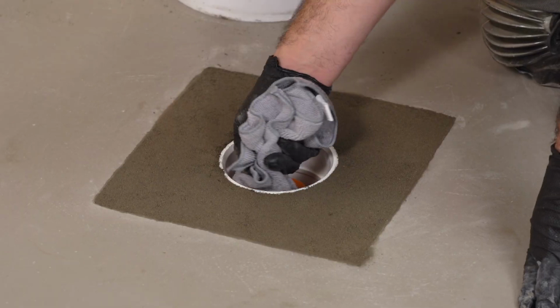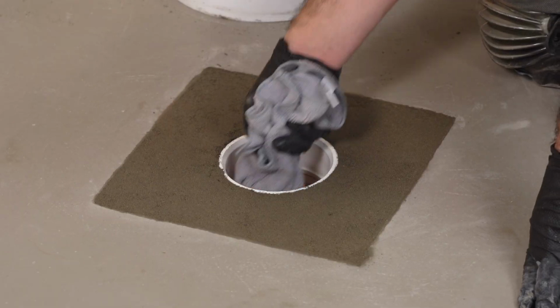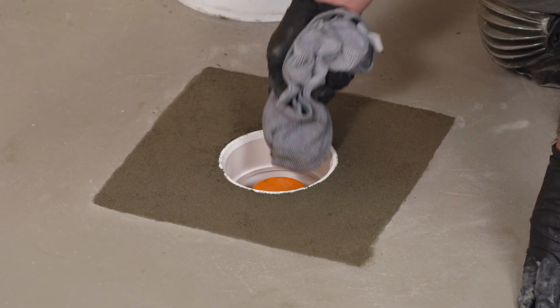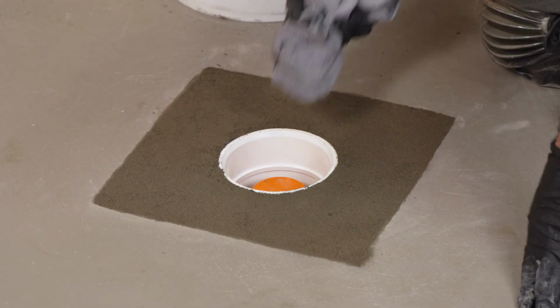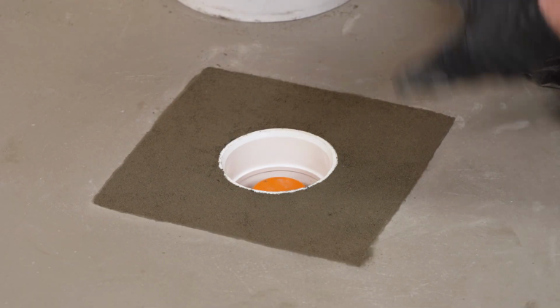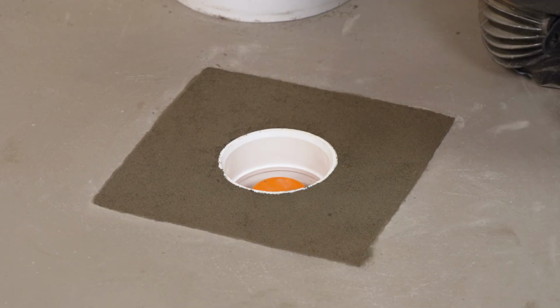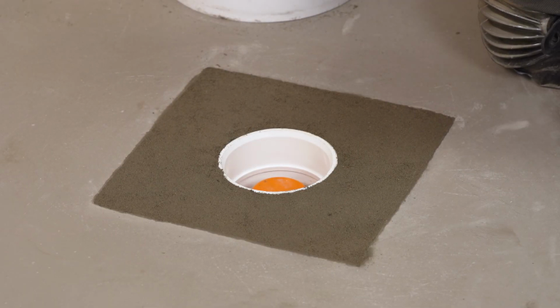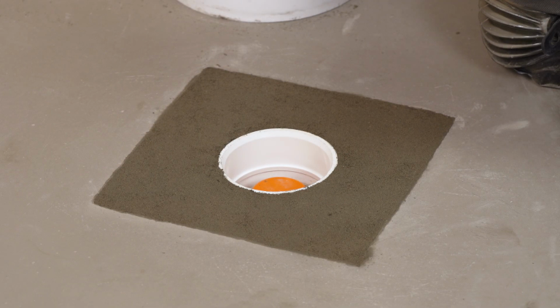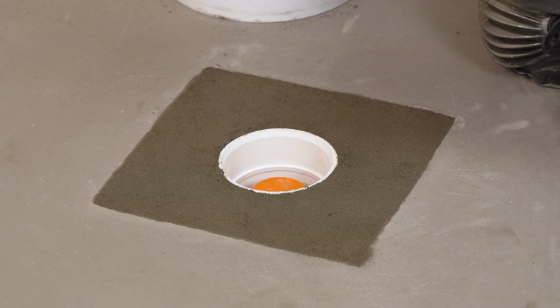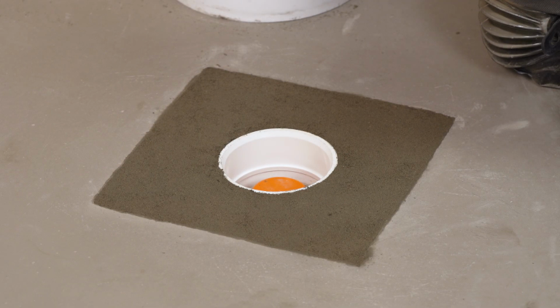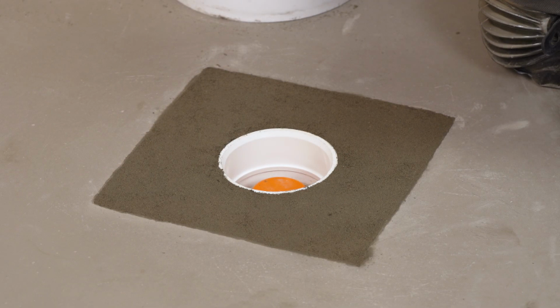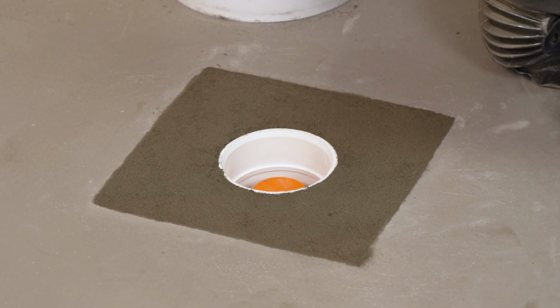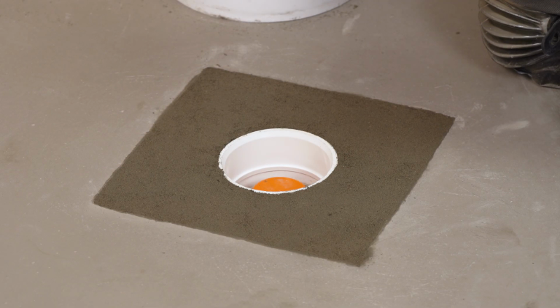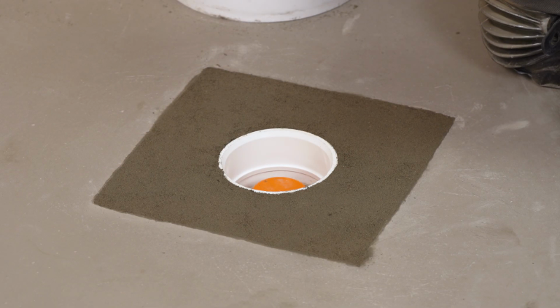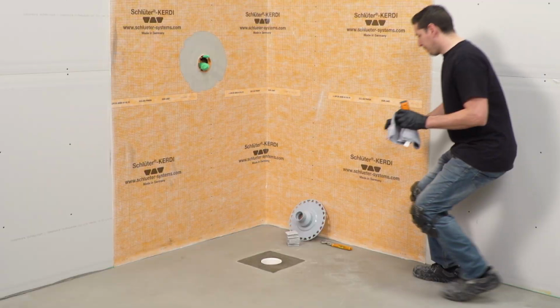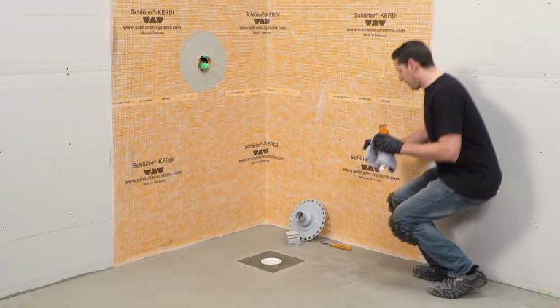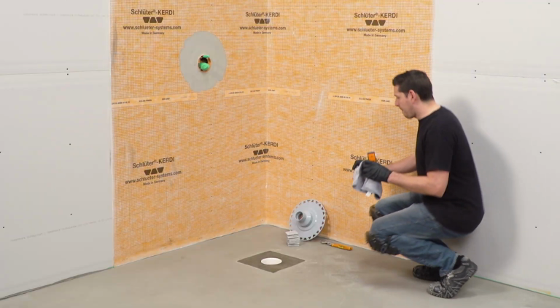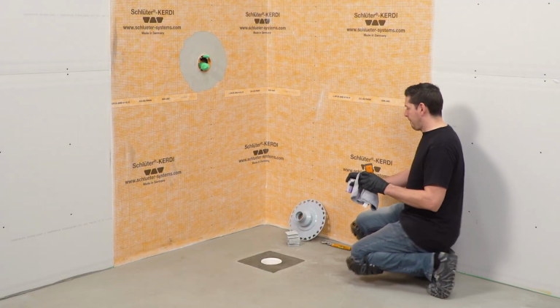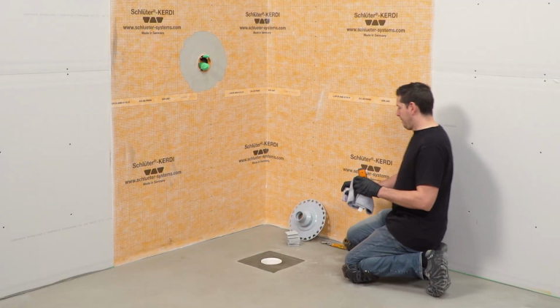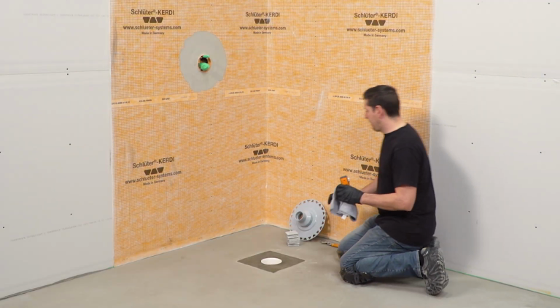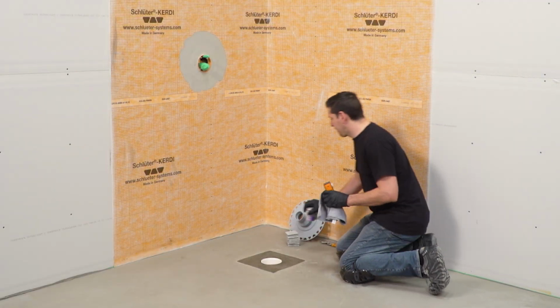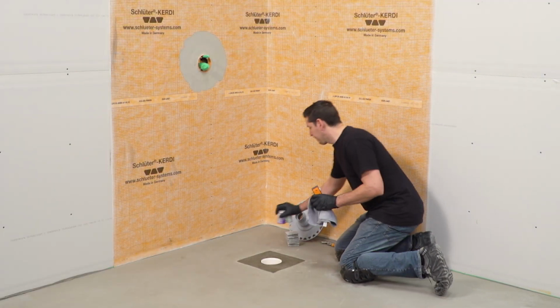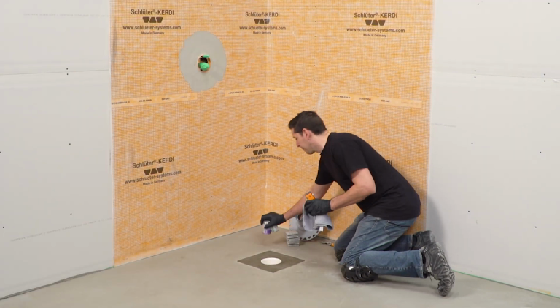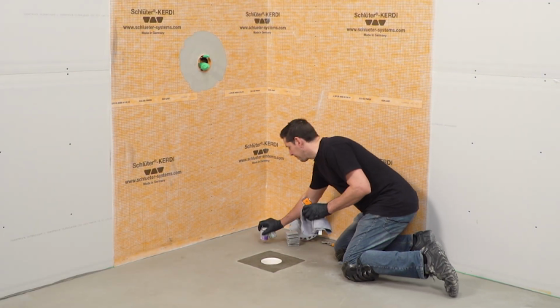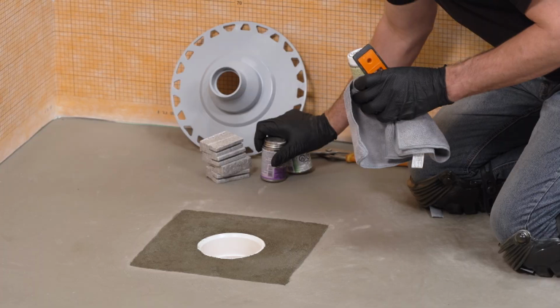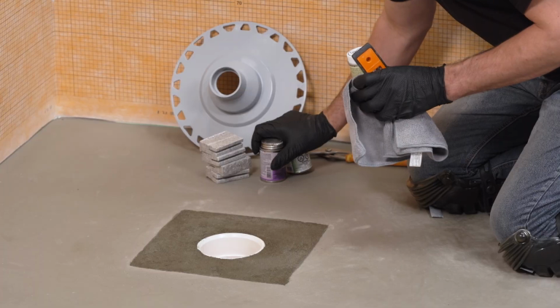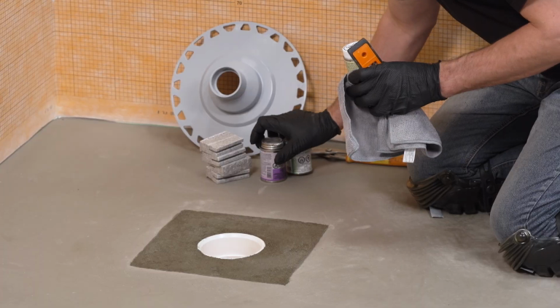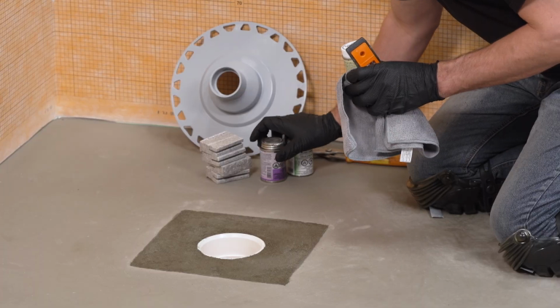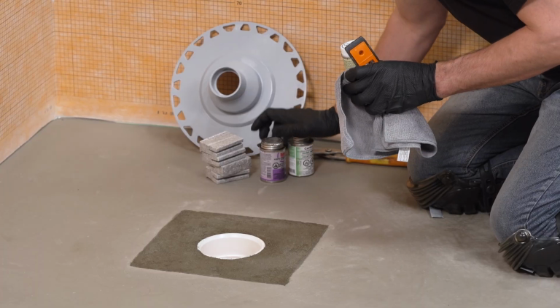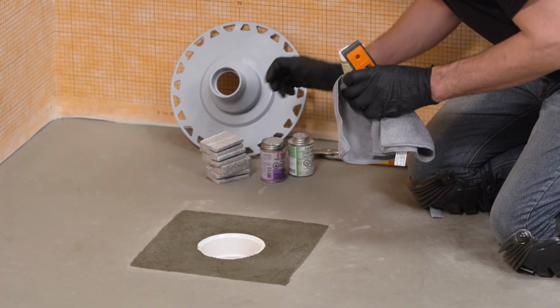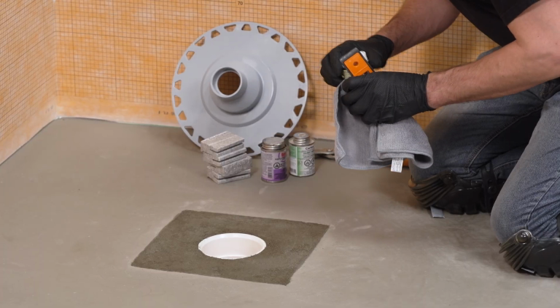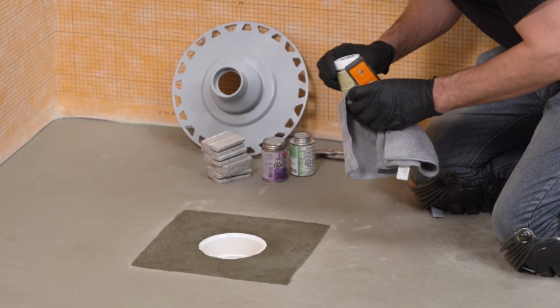Allow the mortar to dry. The plumber then resumes the next steps and connects the KERDI drain.